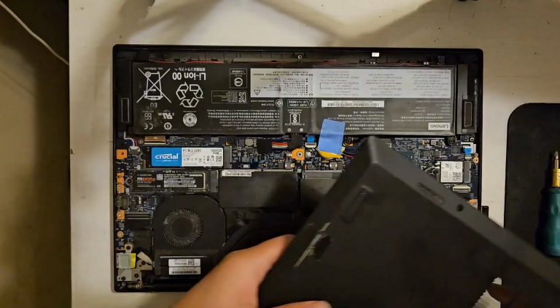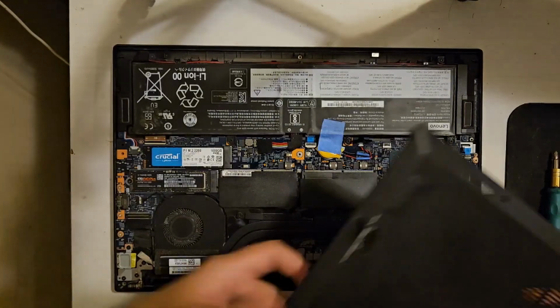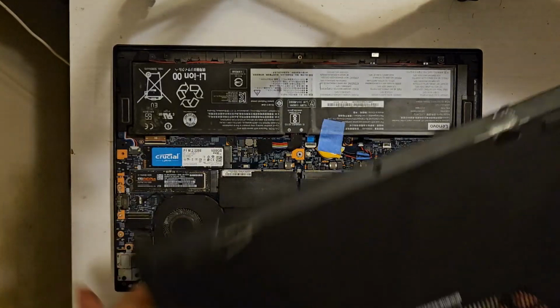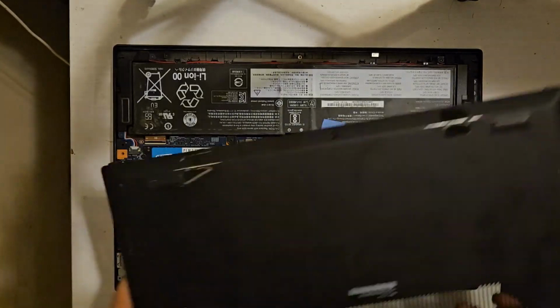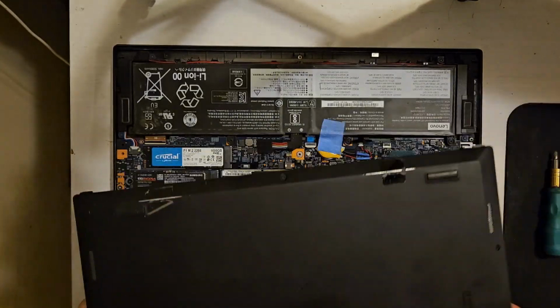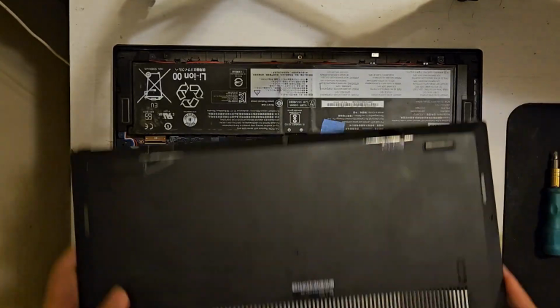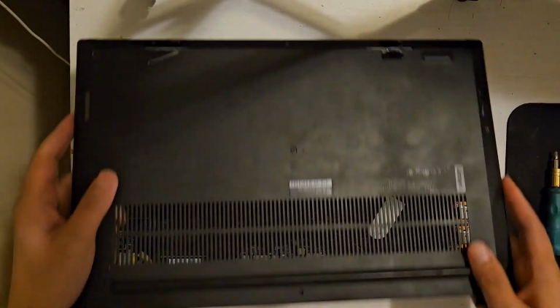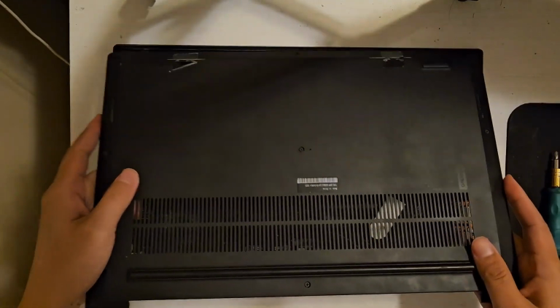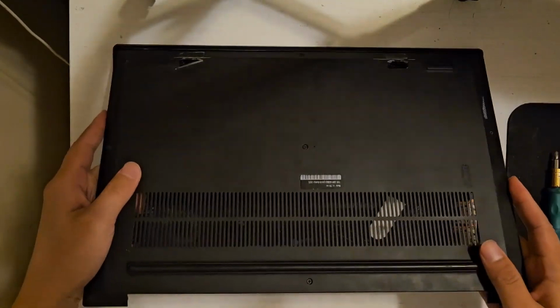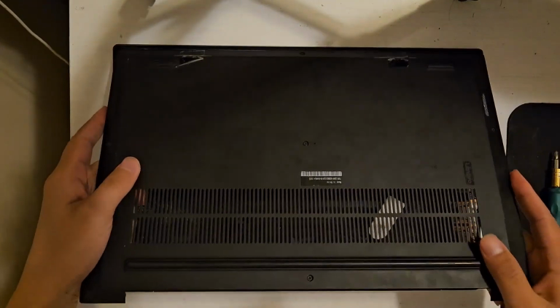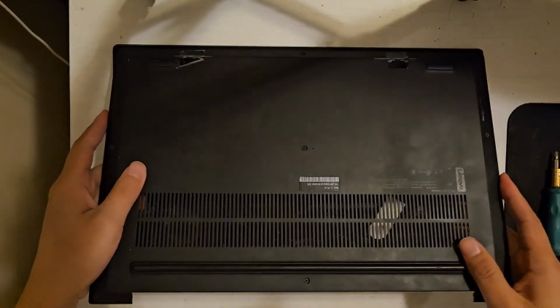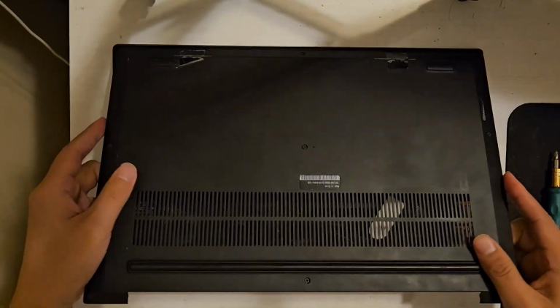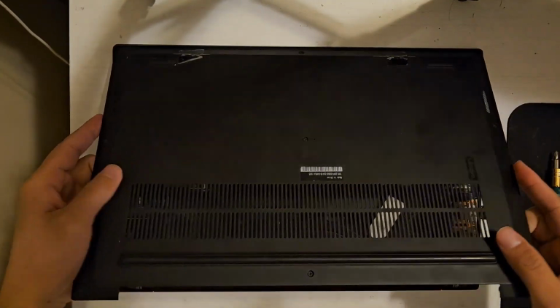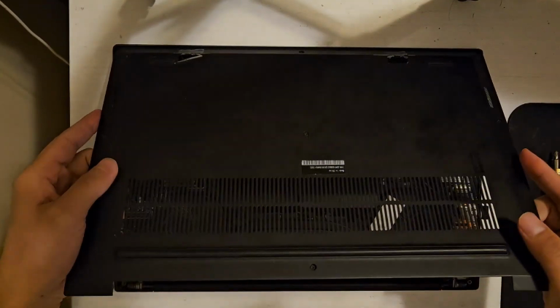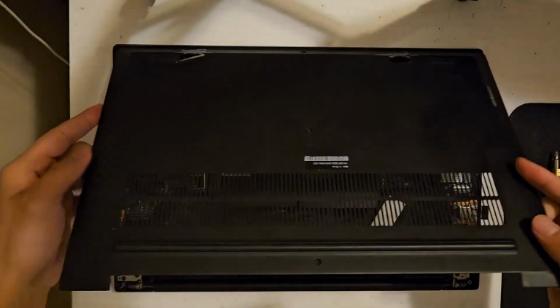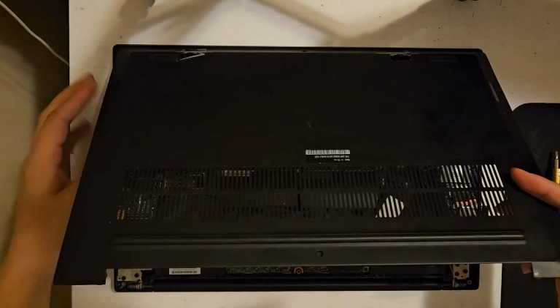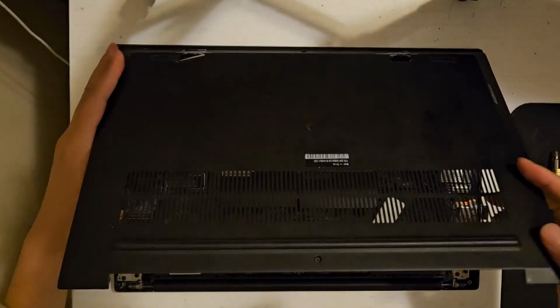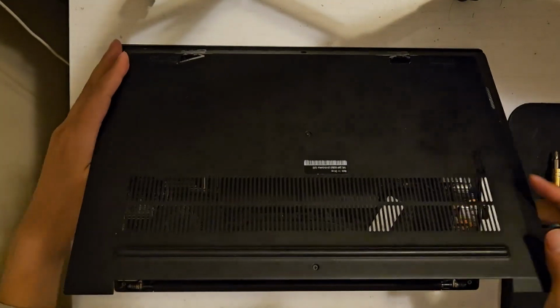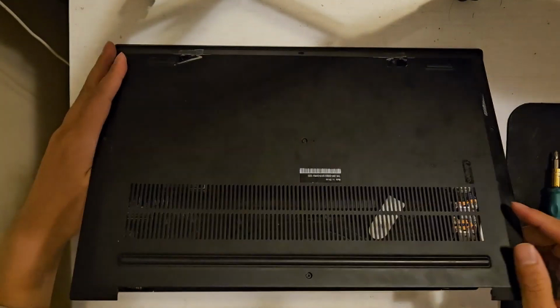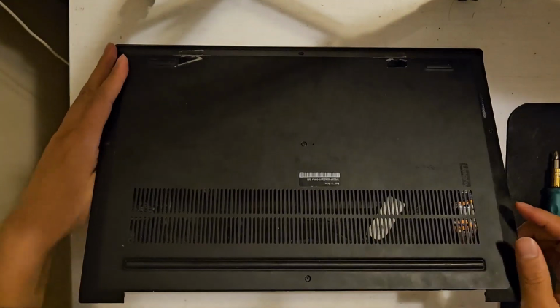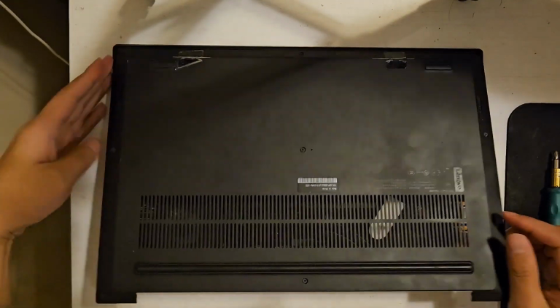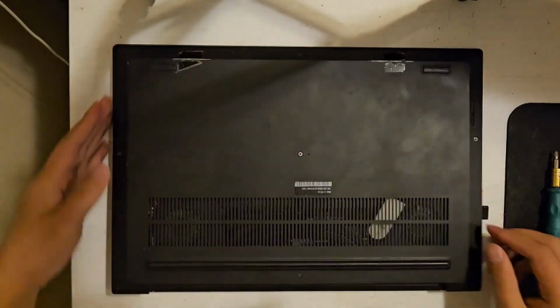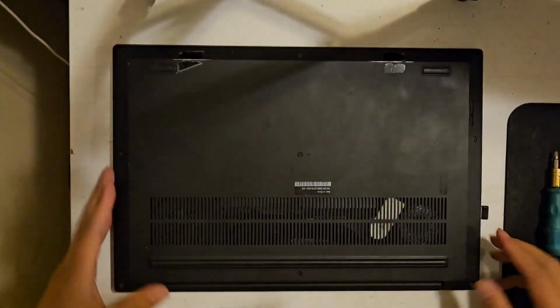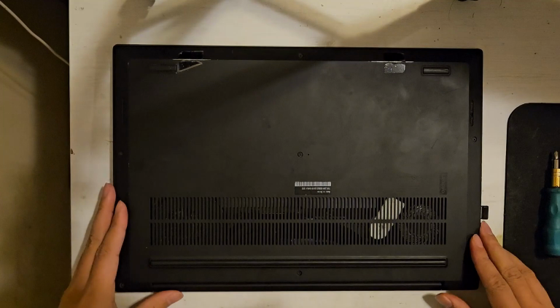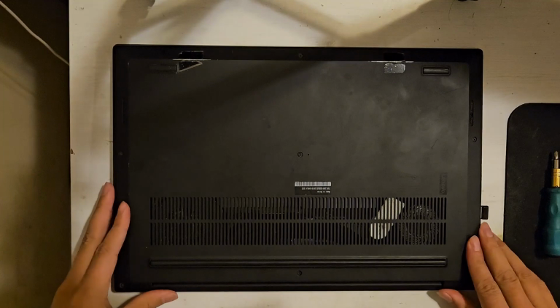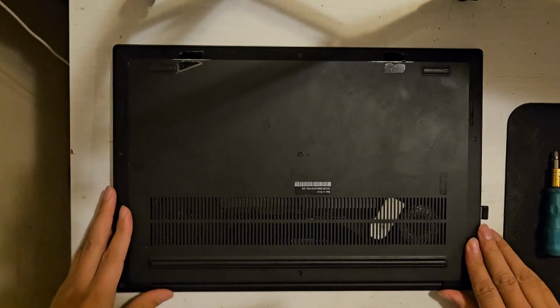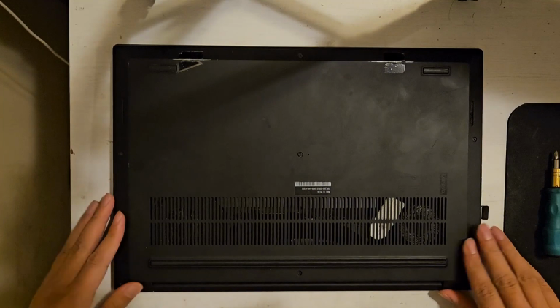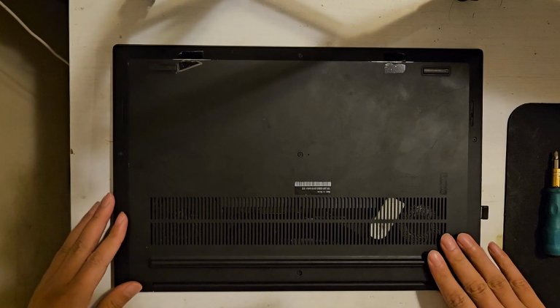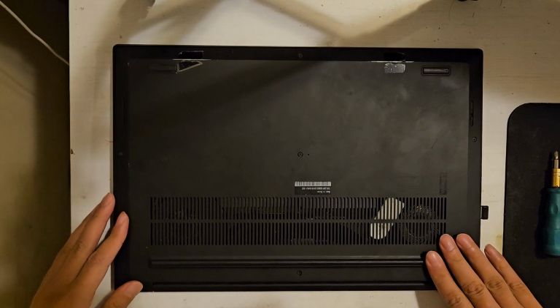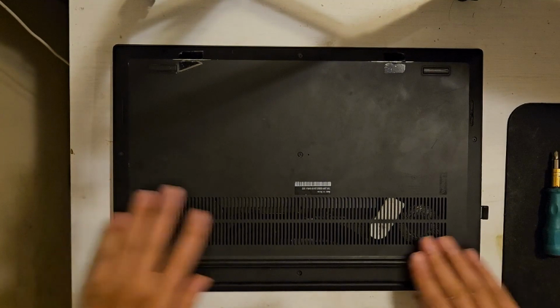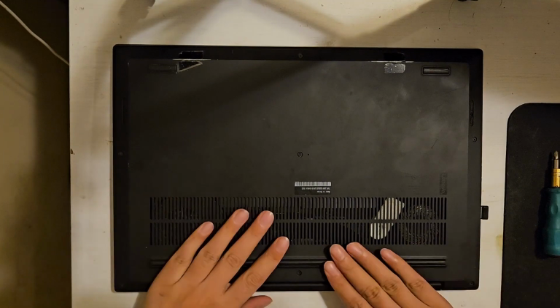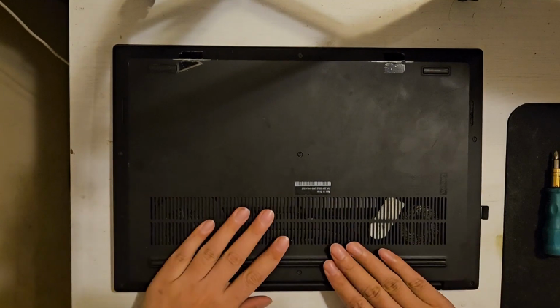I hope this will be helpful to you to solve your flickering screen problem. Thank you.